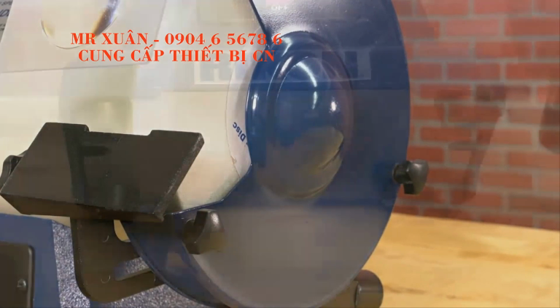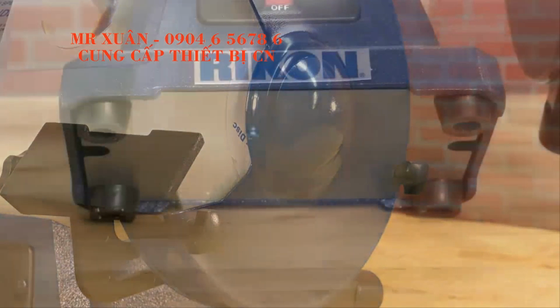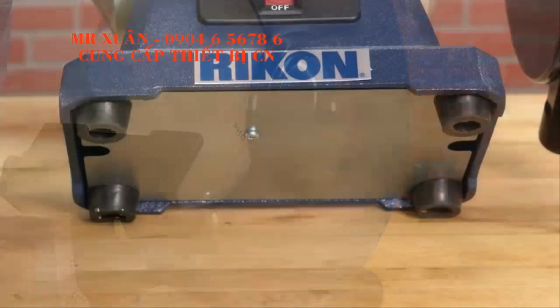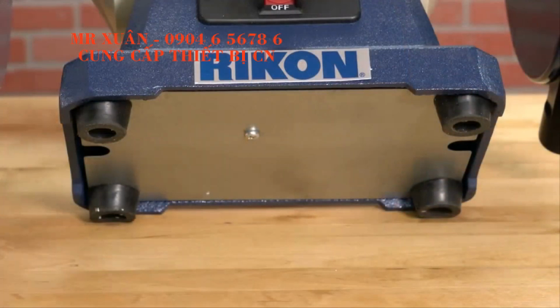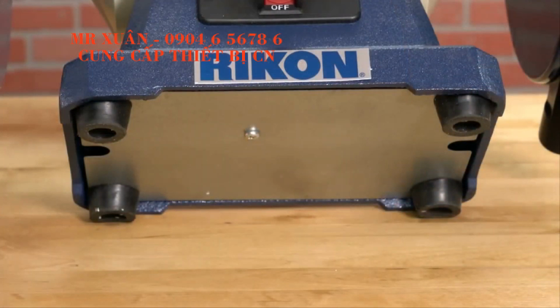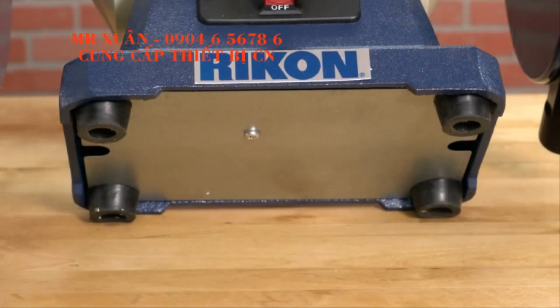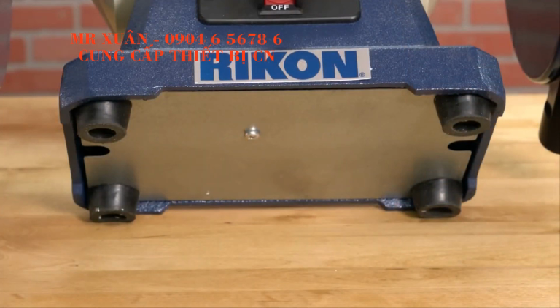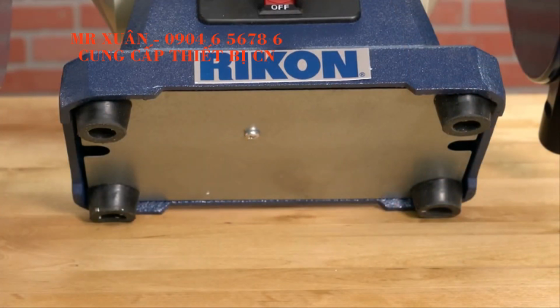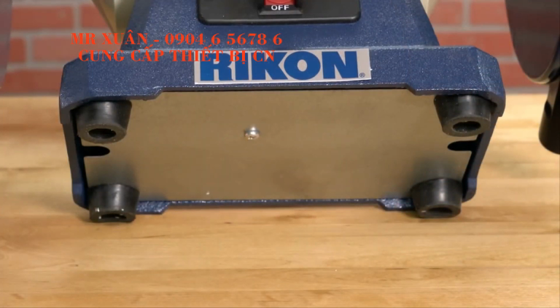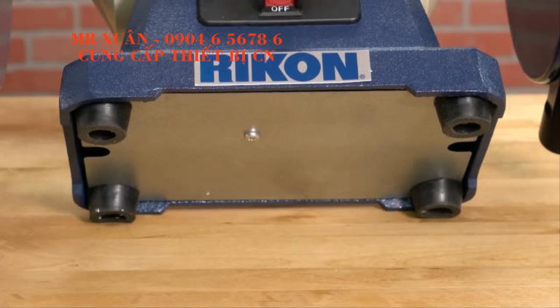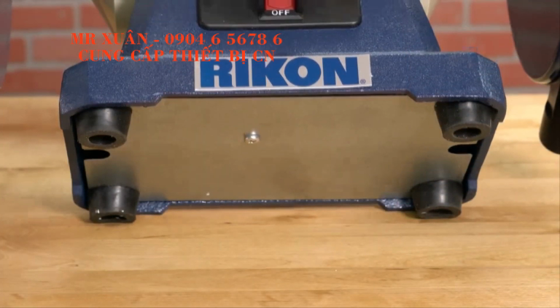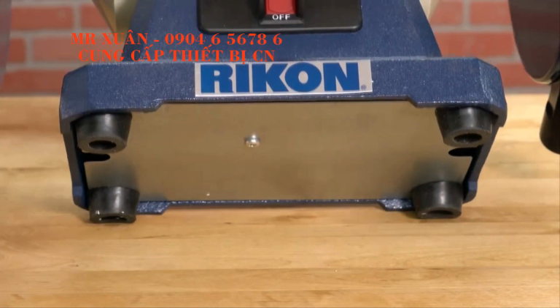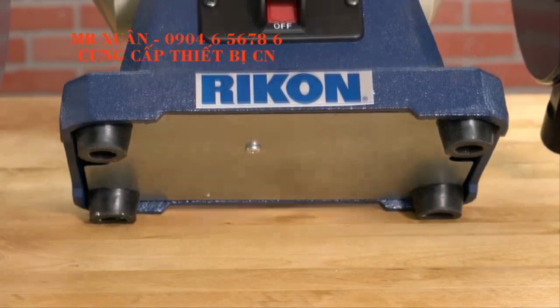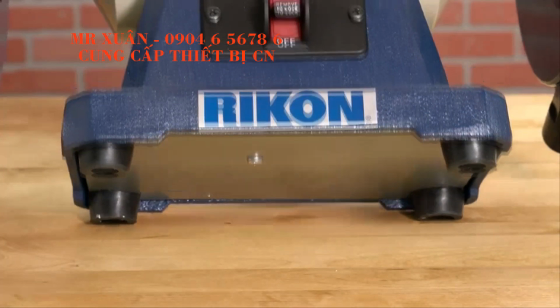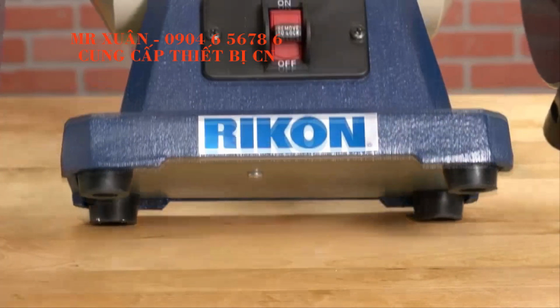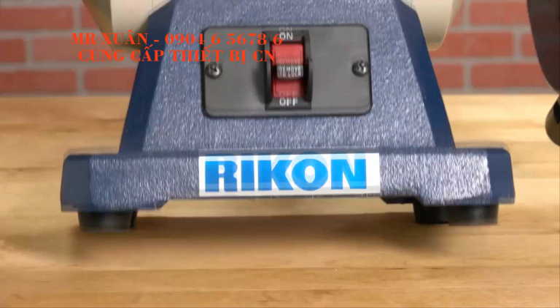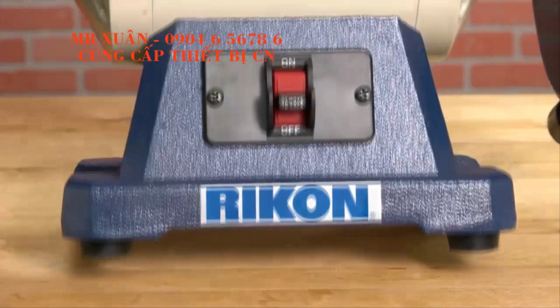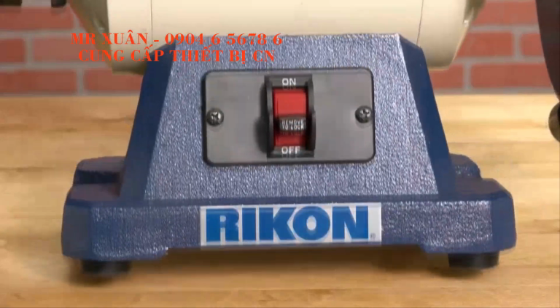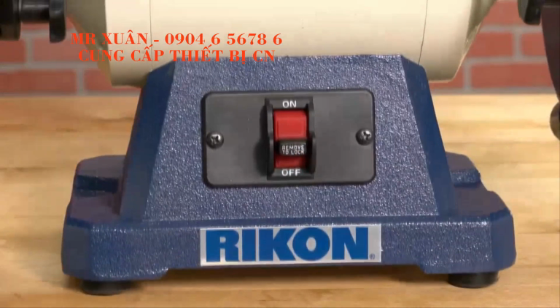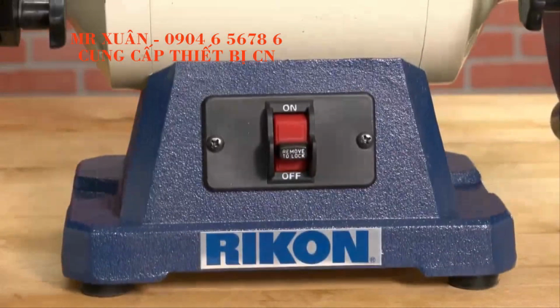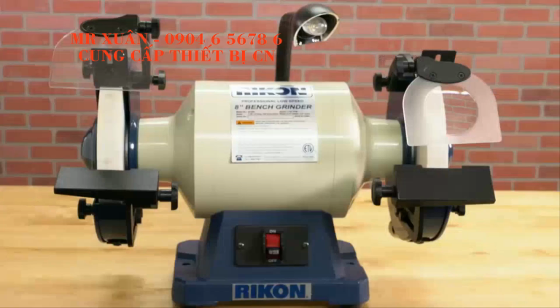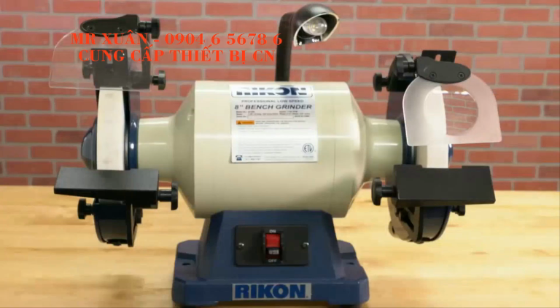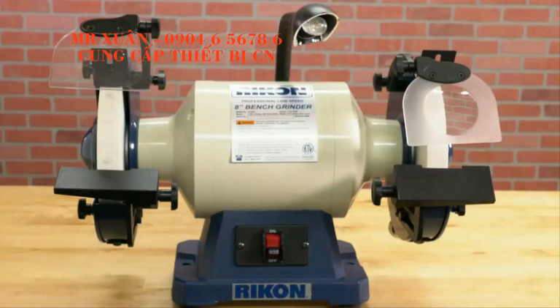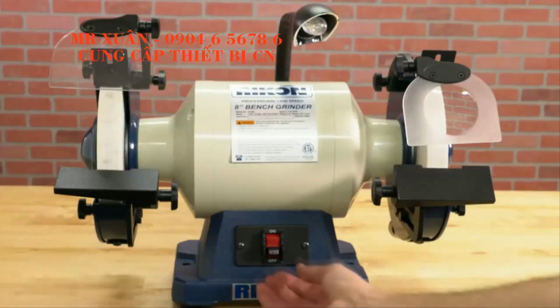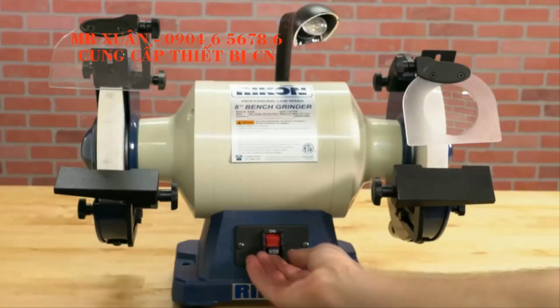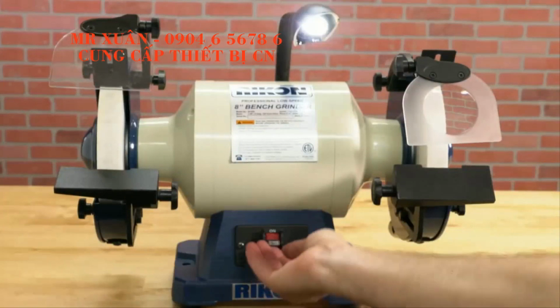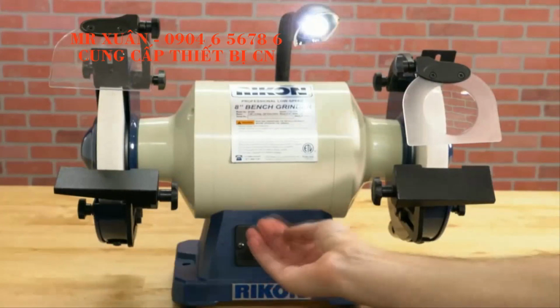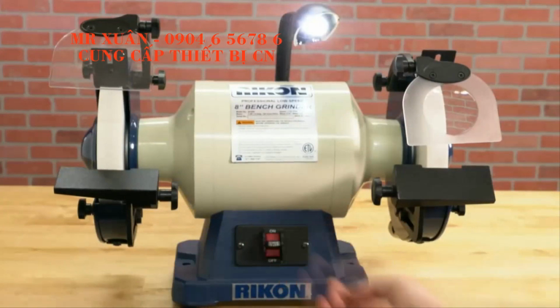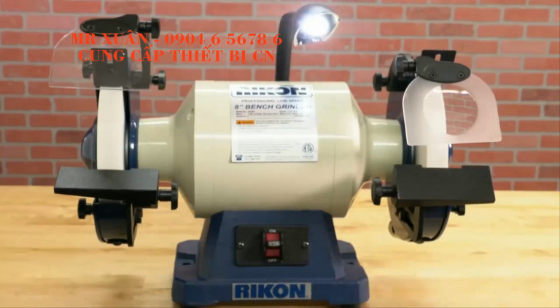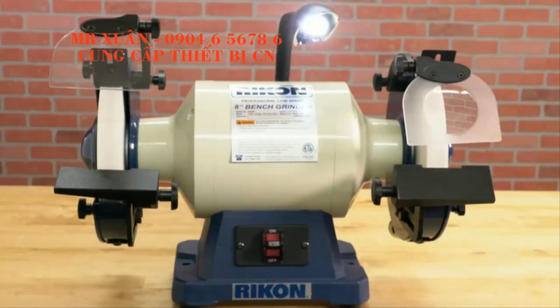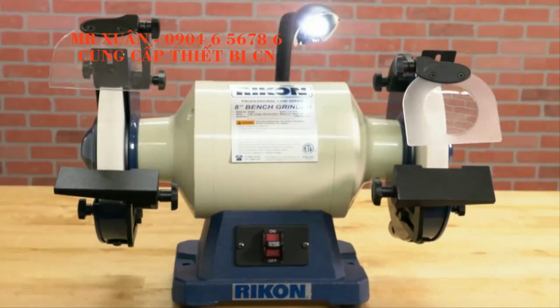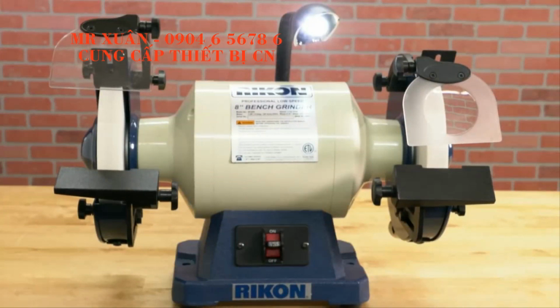The rubber feet on the base of the grinder make sure it doesn't vibrate. And it's quiet like a quality grinder should be.